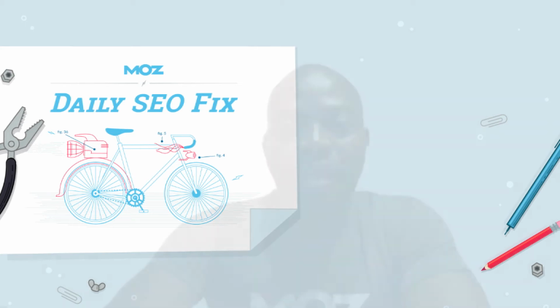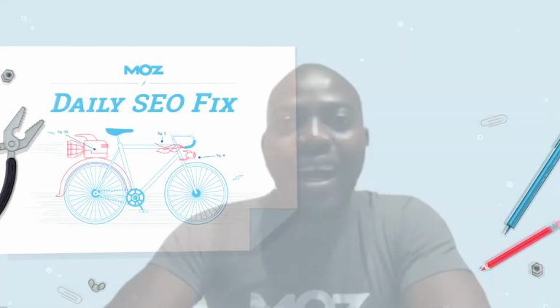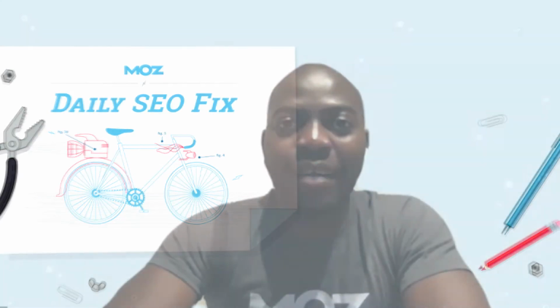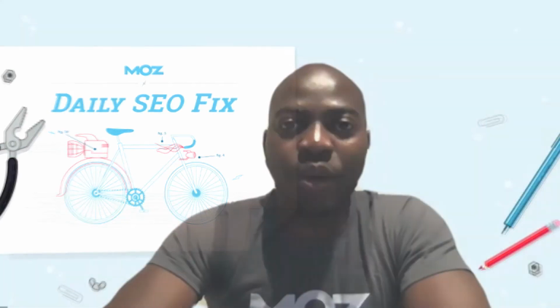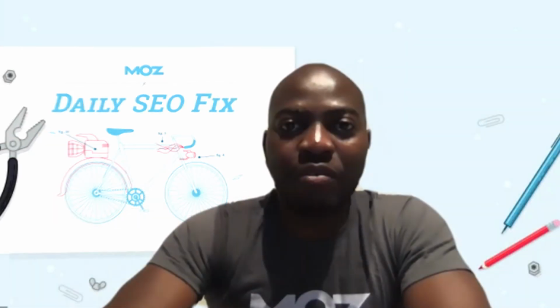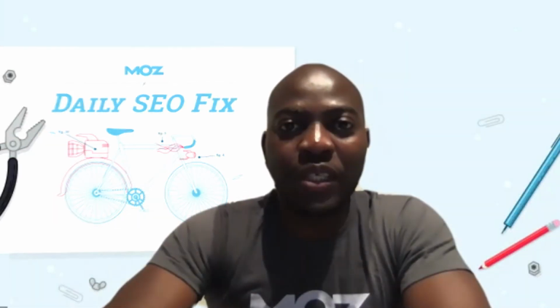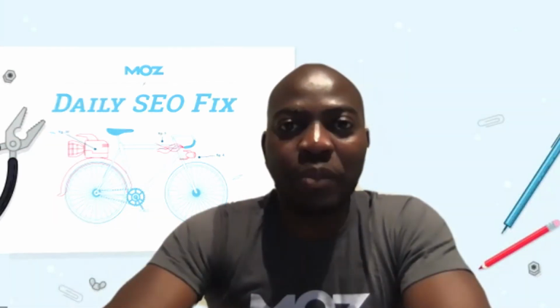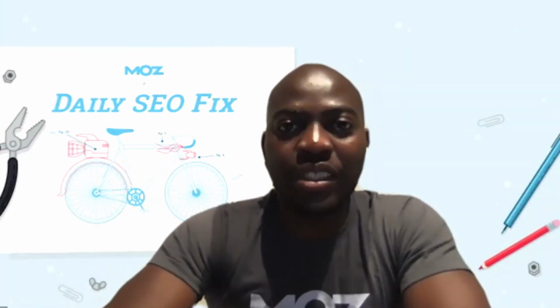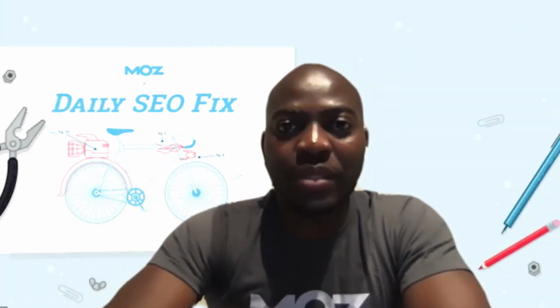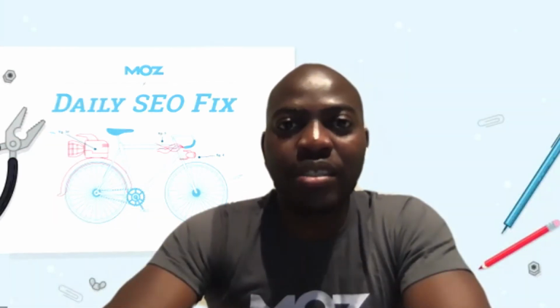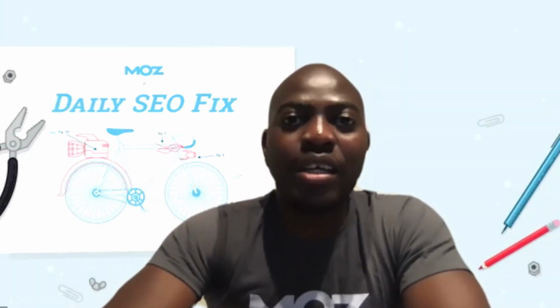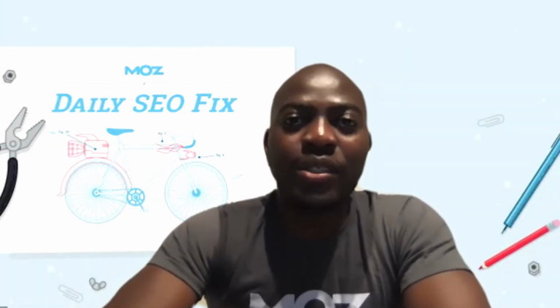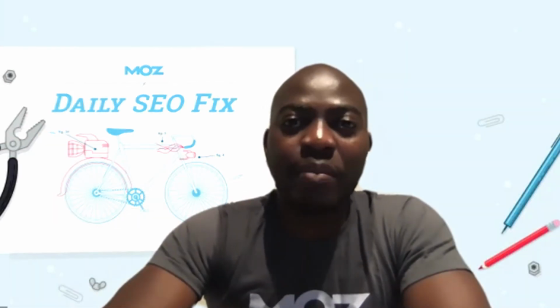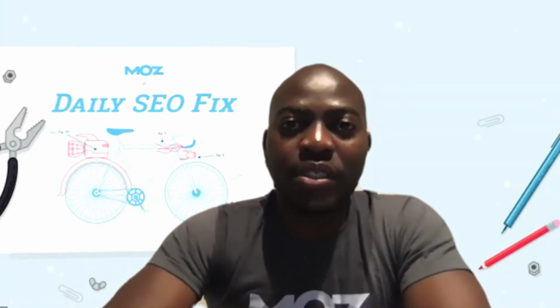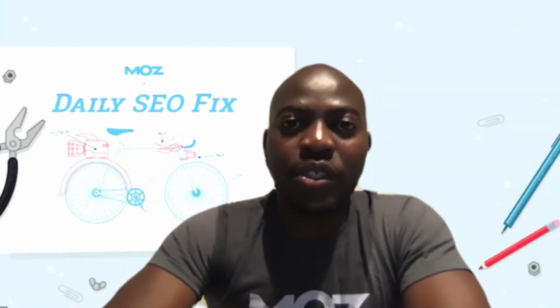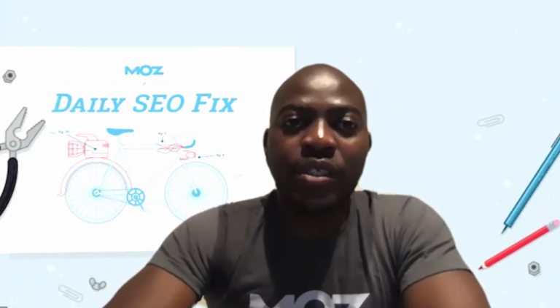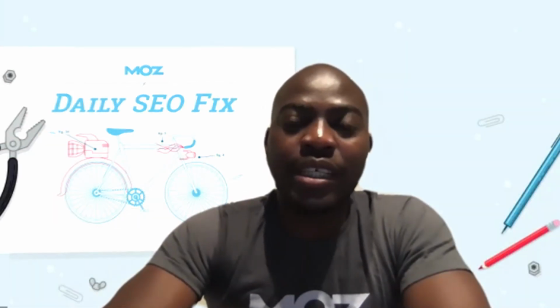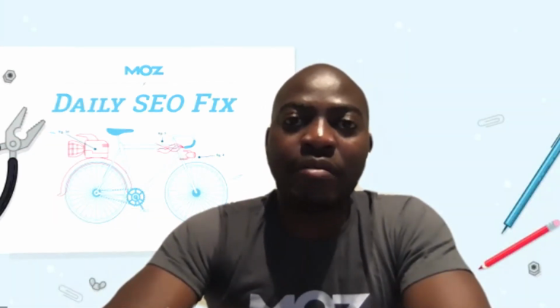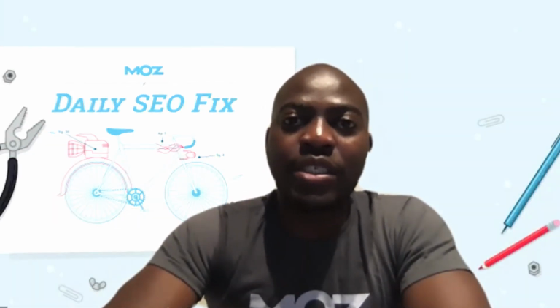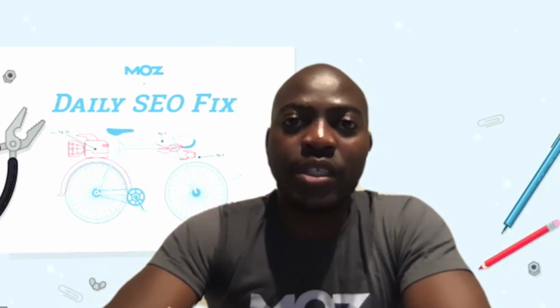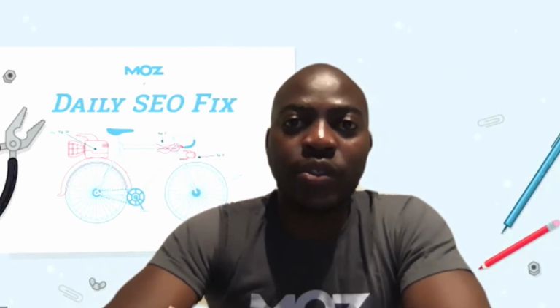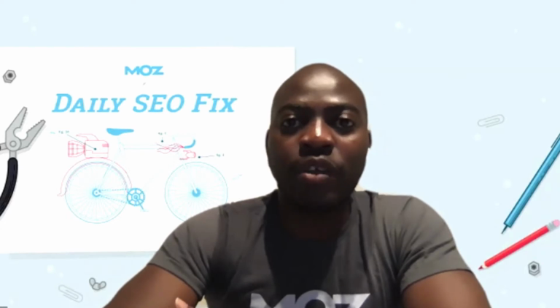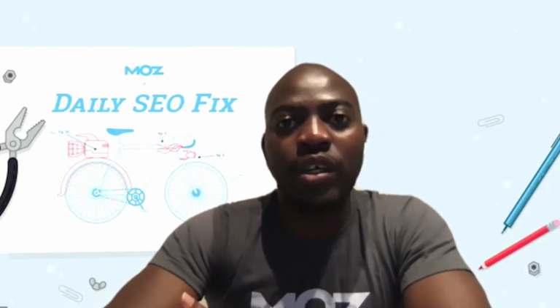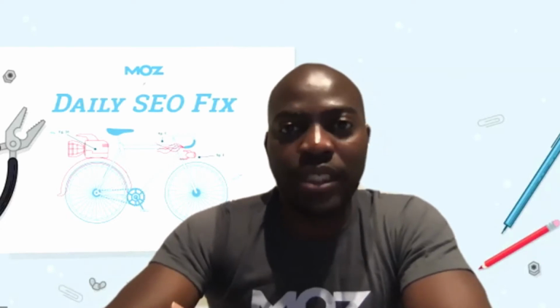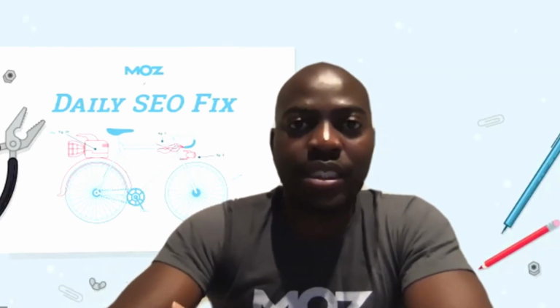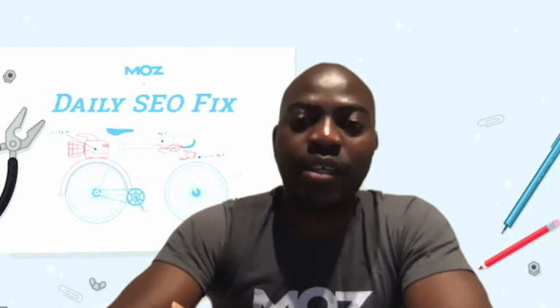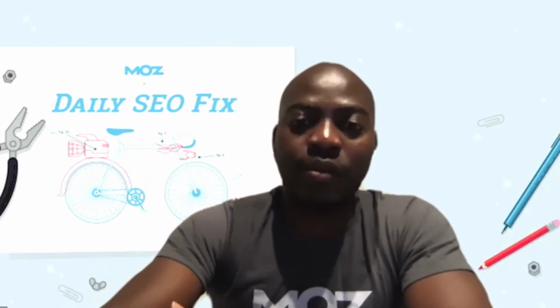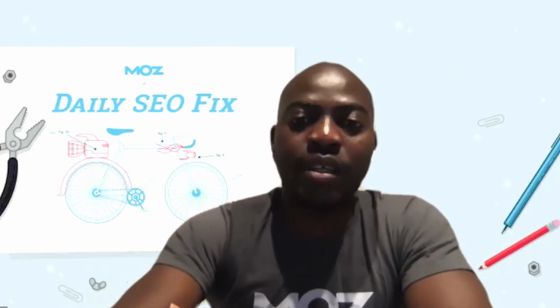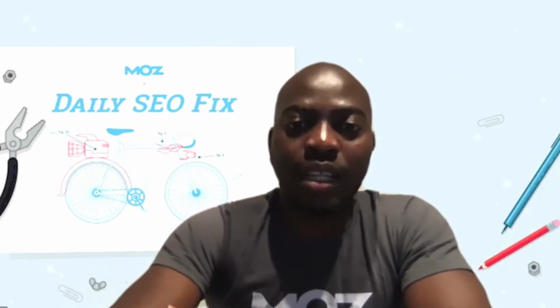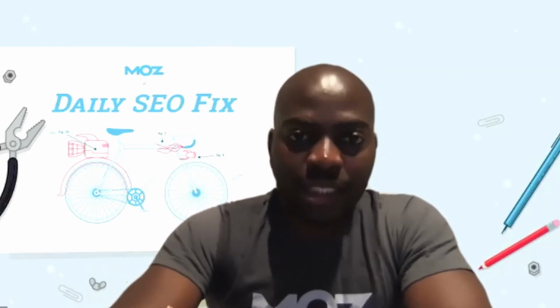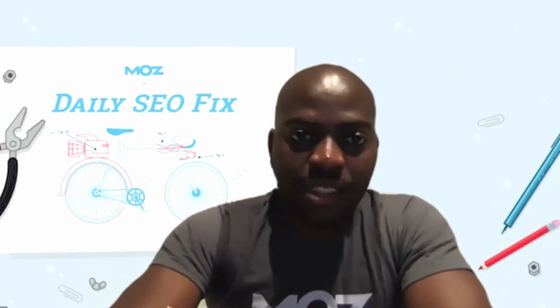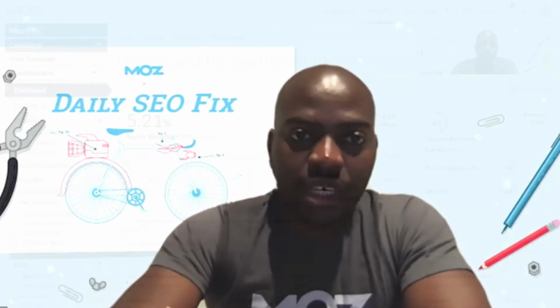Hi, I'm Olive from the onboarding team at Moz. Today I'm going to show you a daily fix you can use for your on-page SEO. Let's get started.